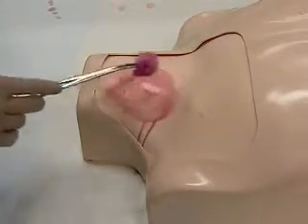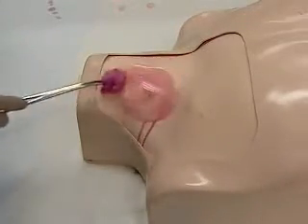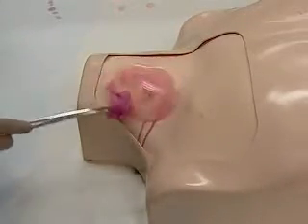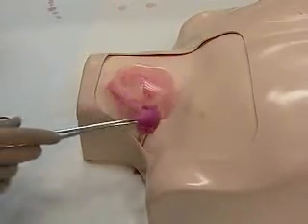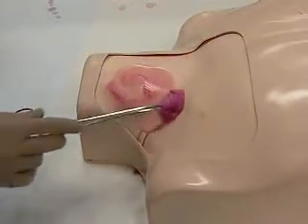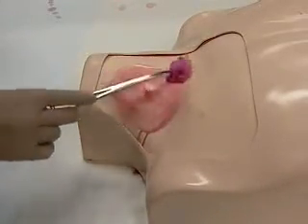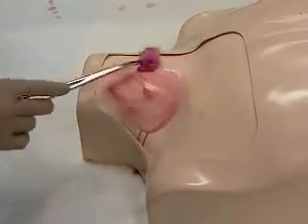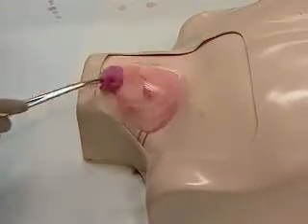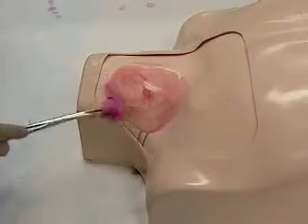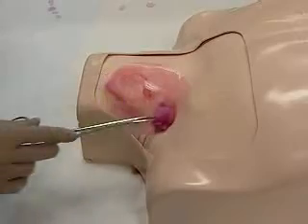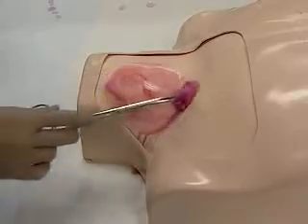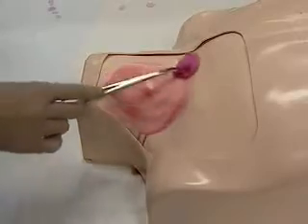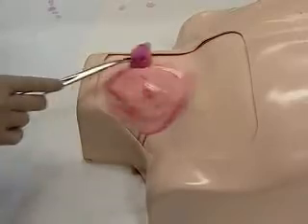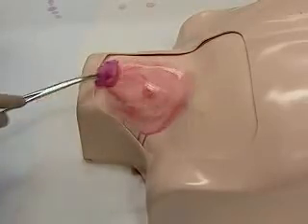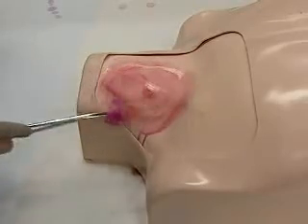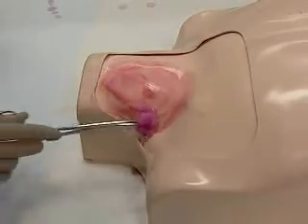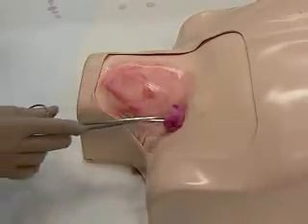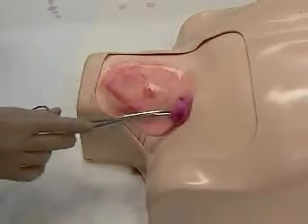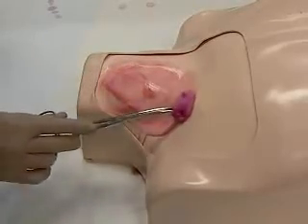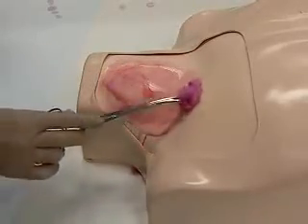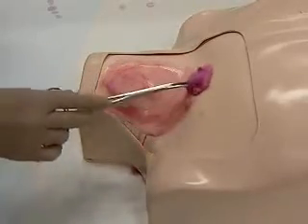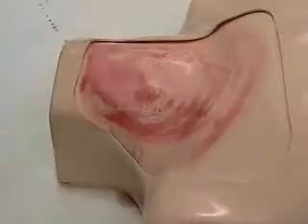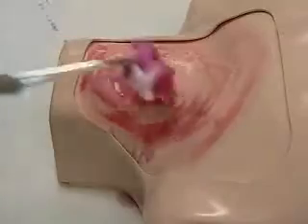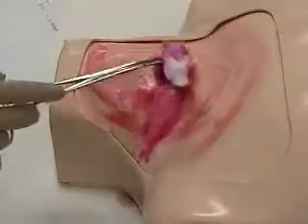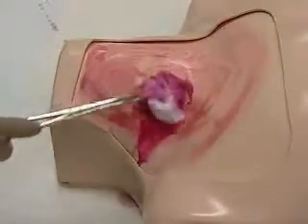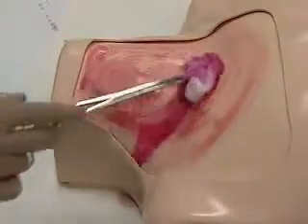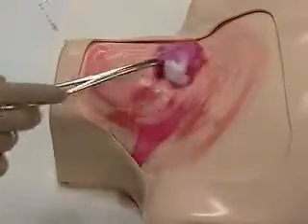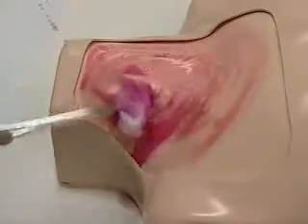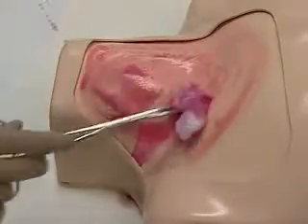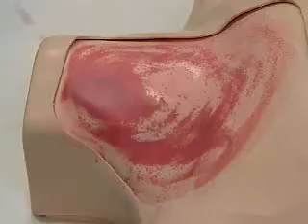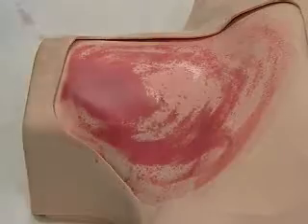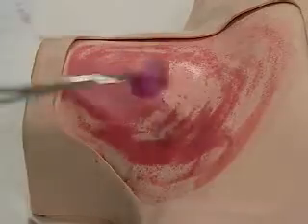We prepare the skin surface by wiping with antiseptic, circling outwards once, twice, and a third time.